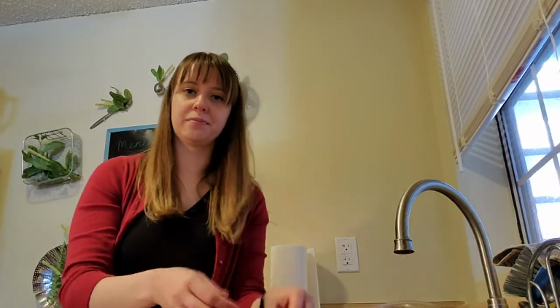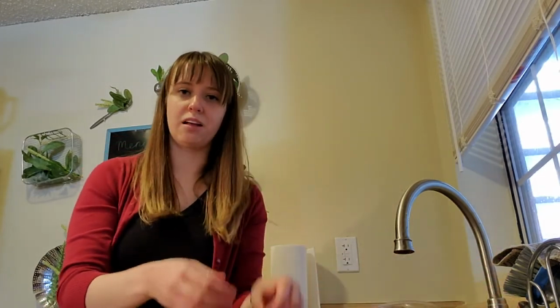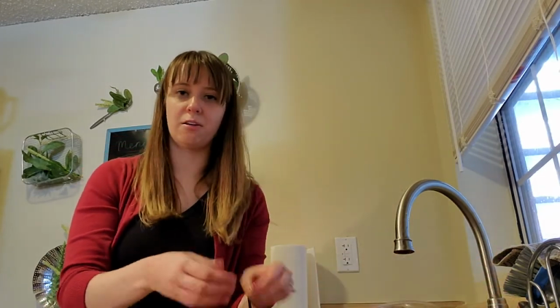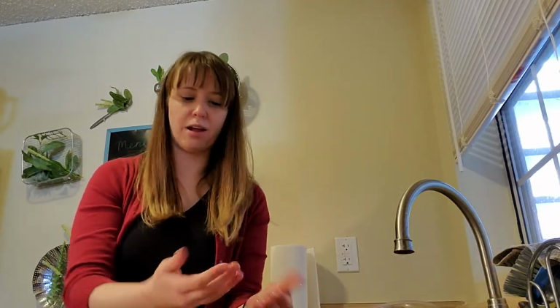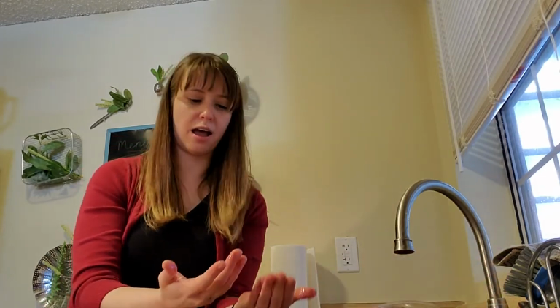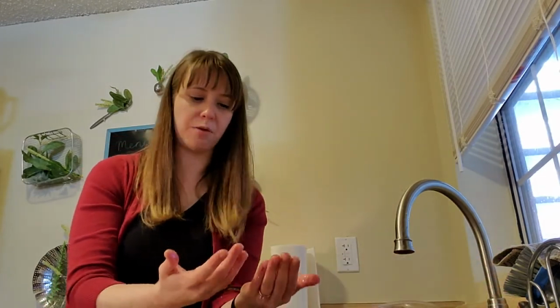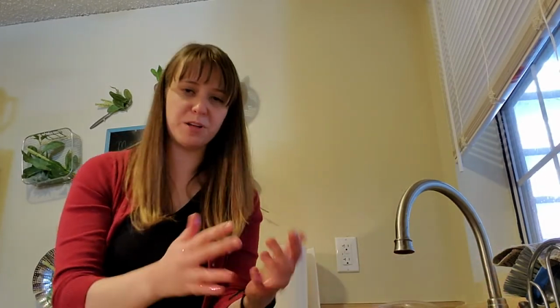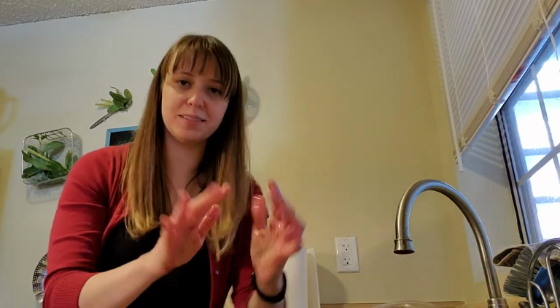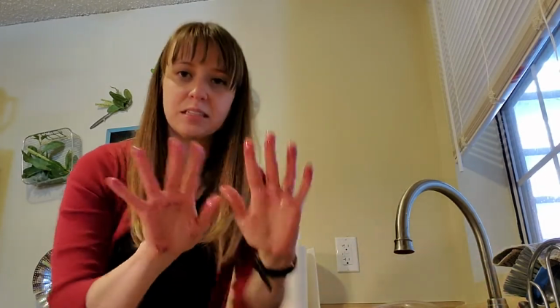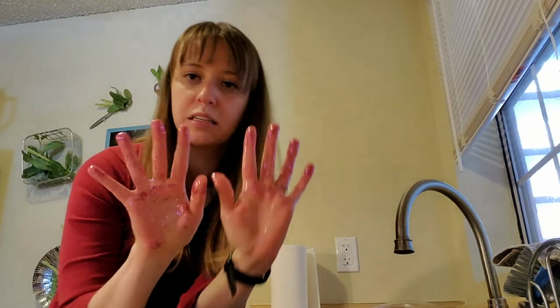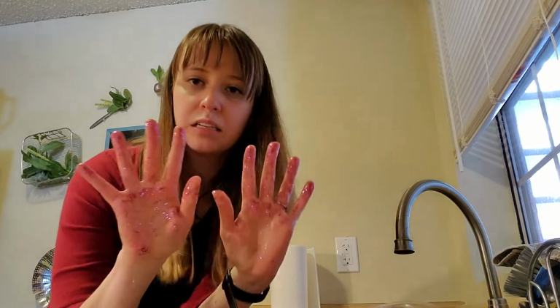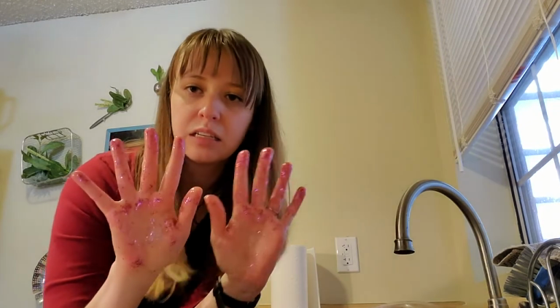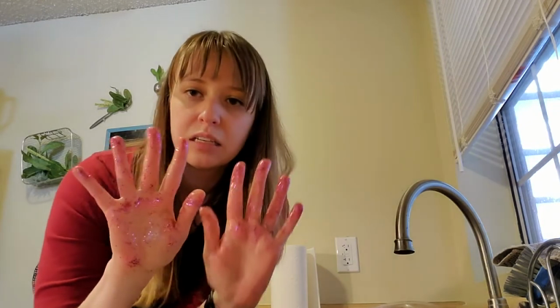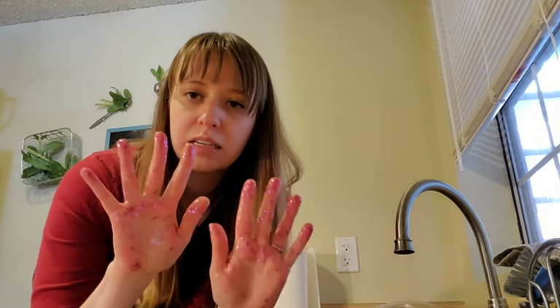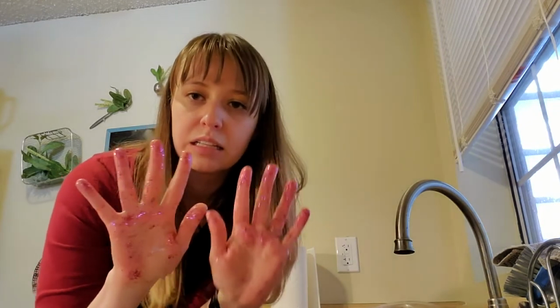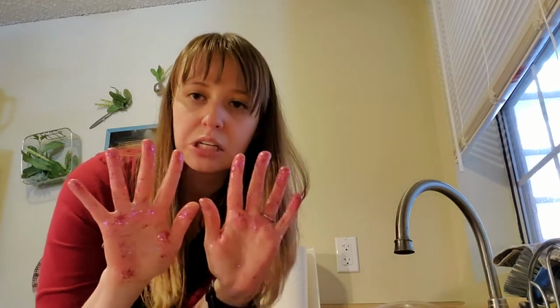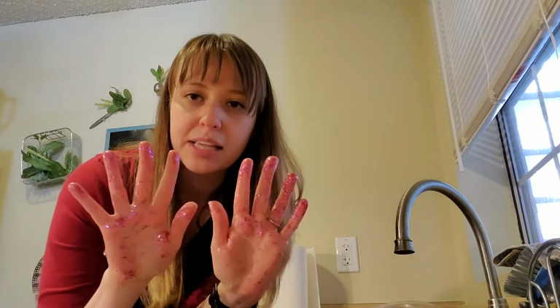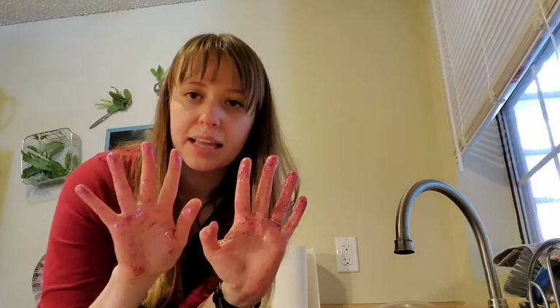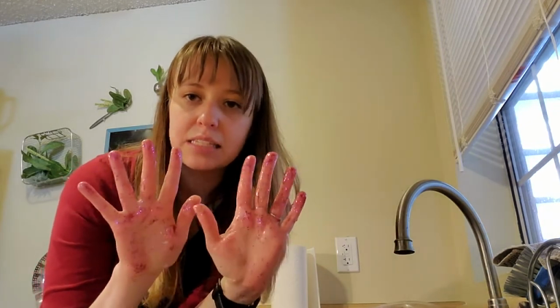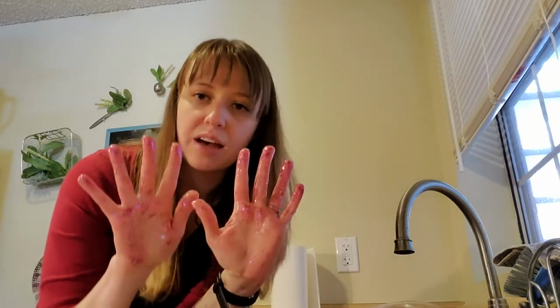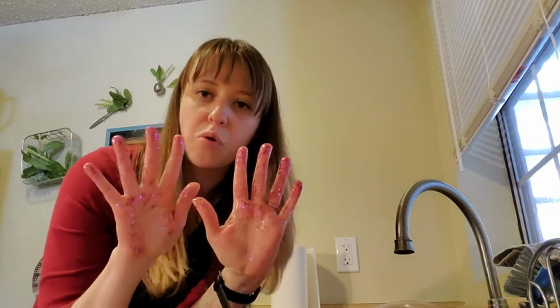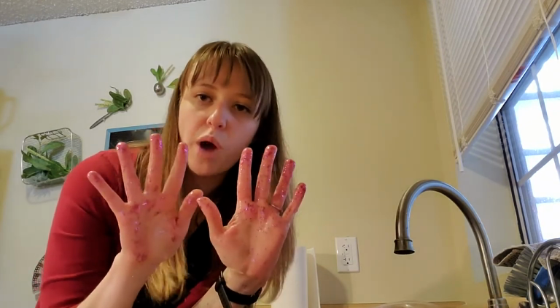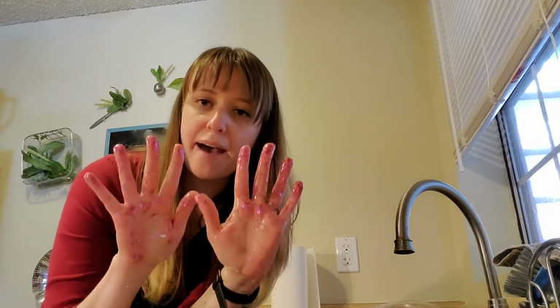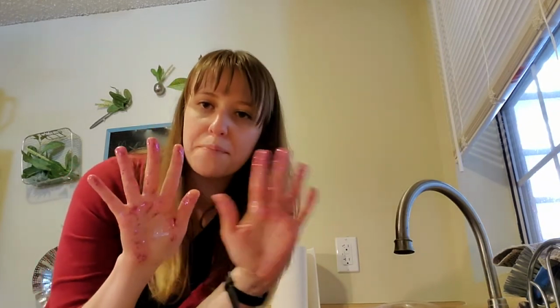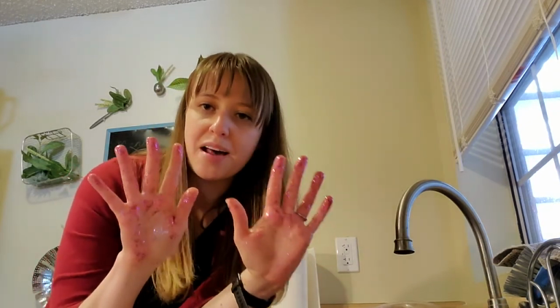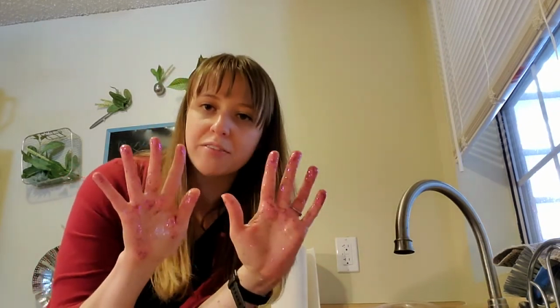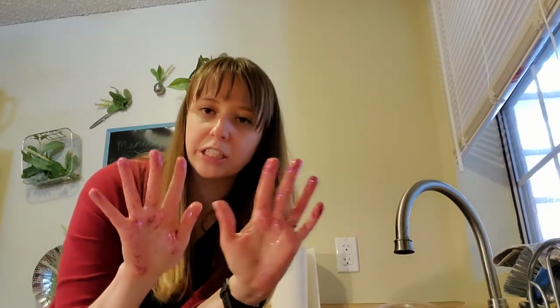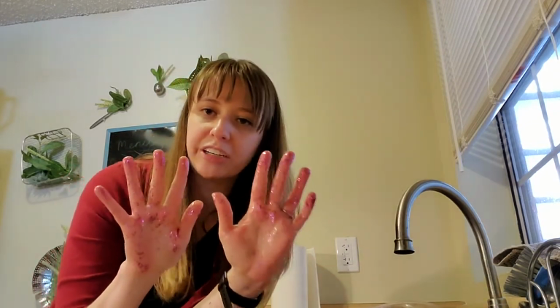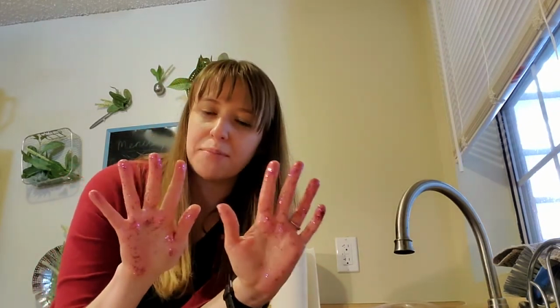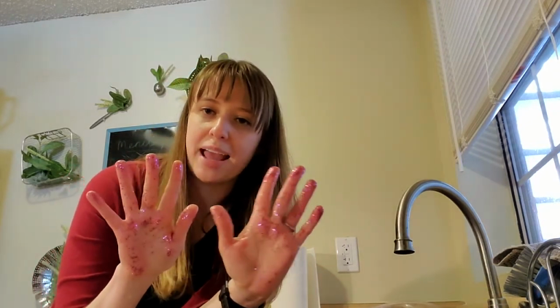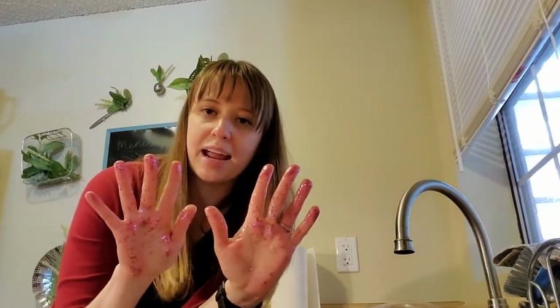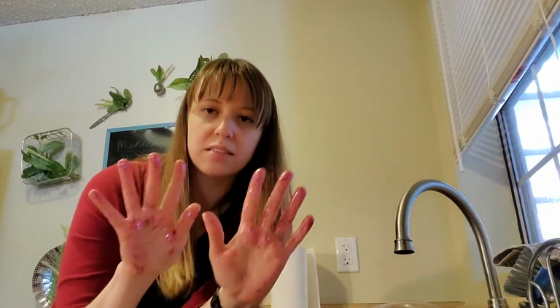All right, I rinsed. It looks like I still have quite a bit of glitter on my hands.